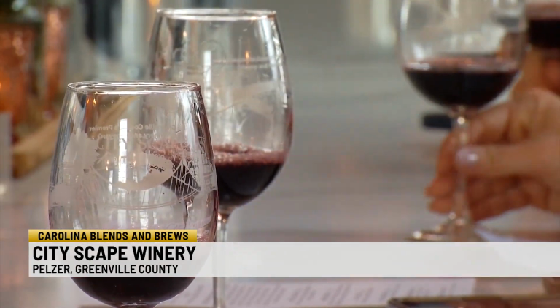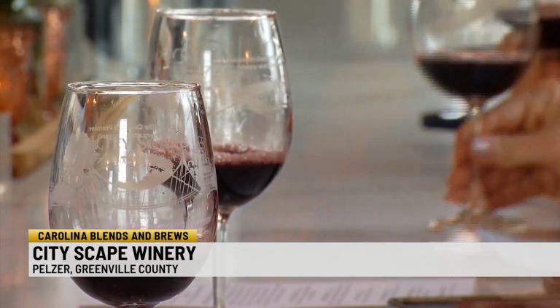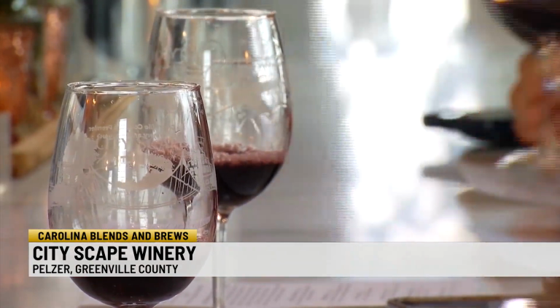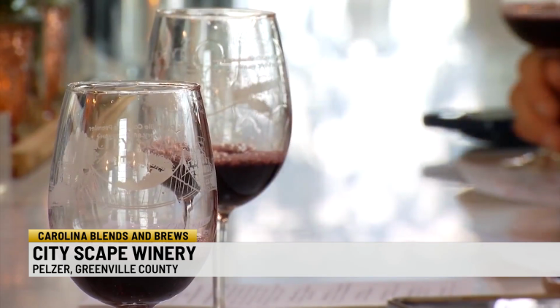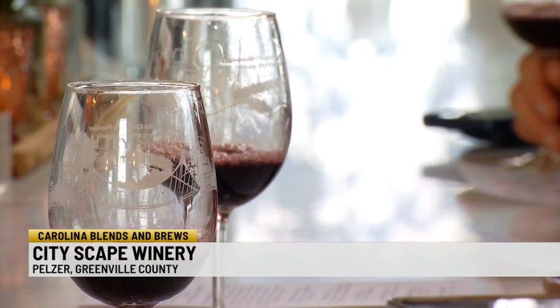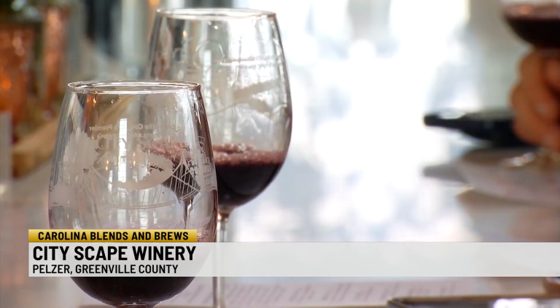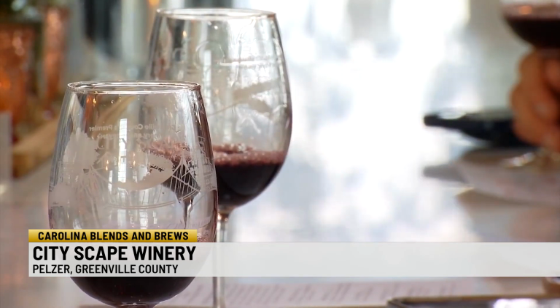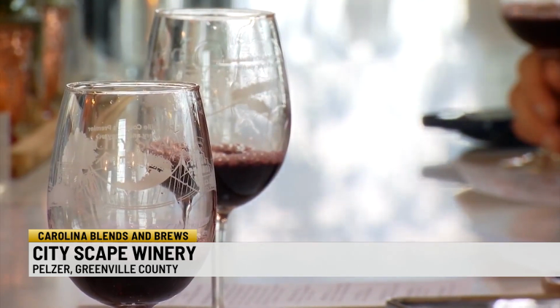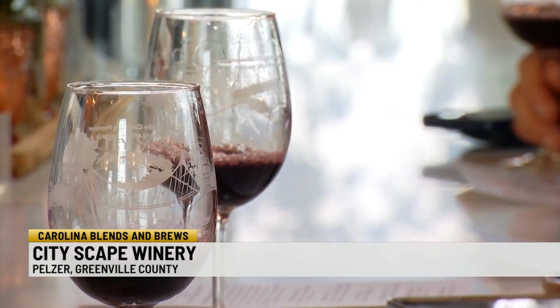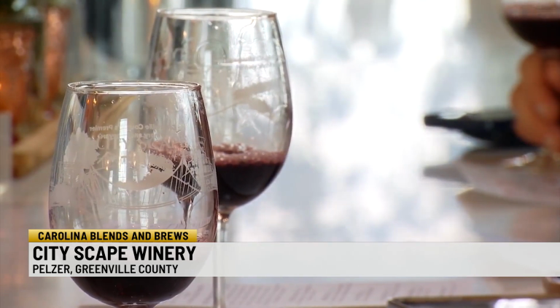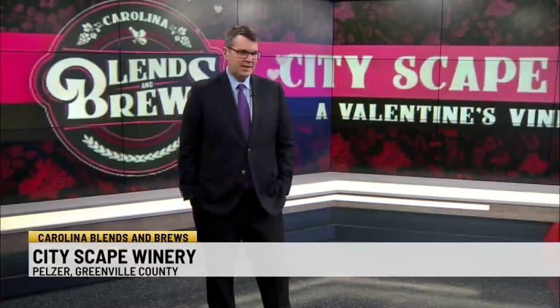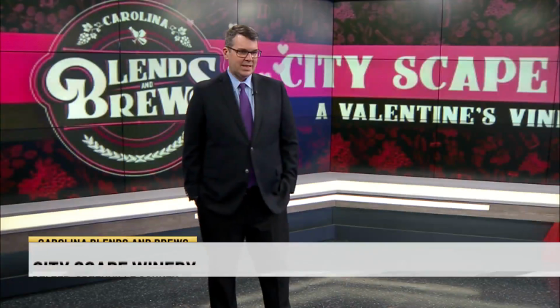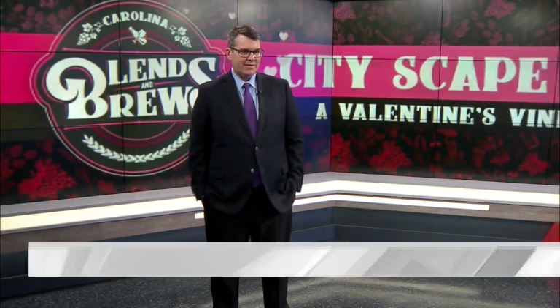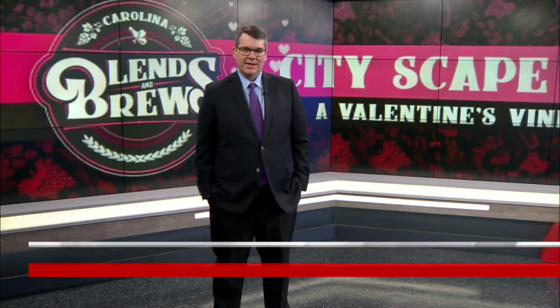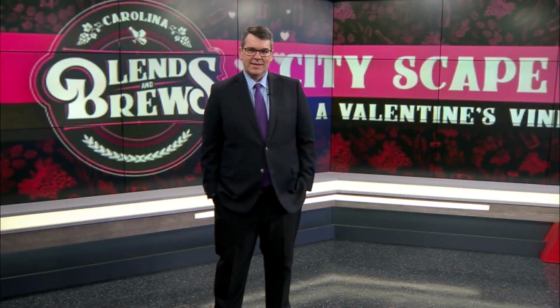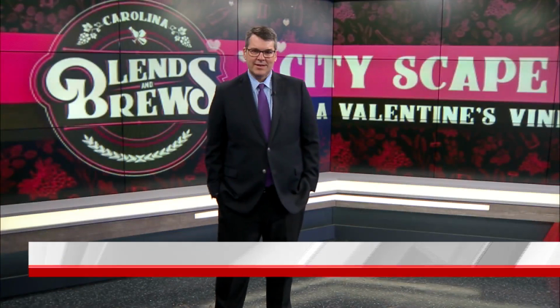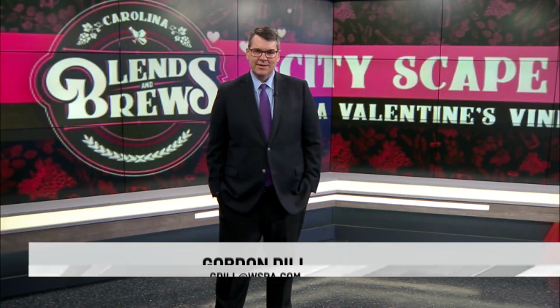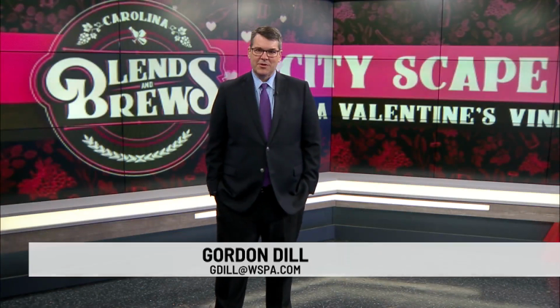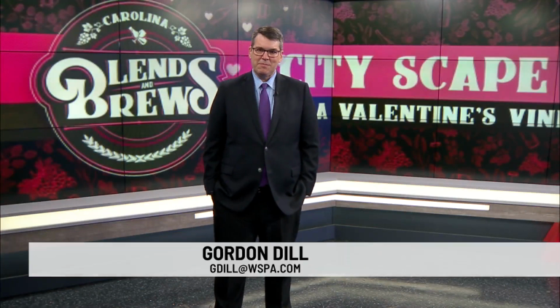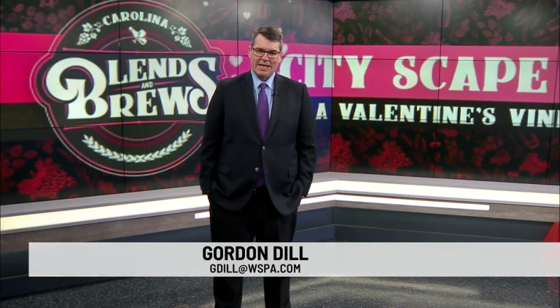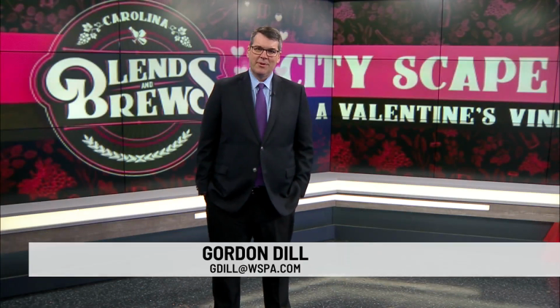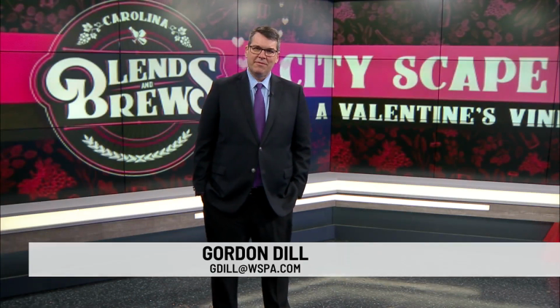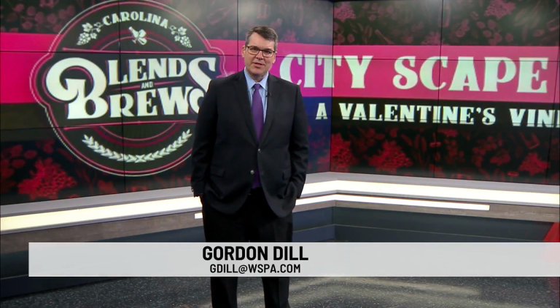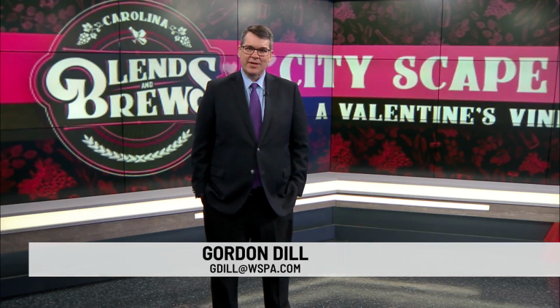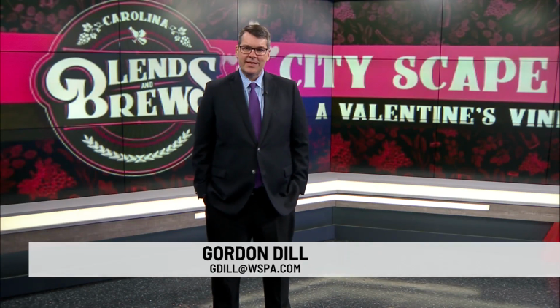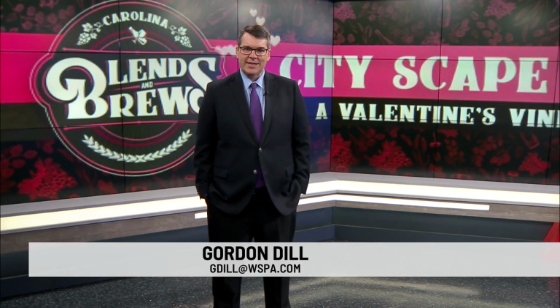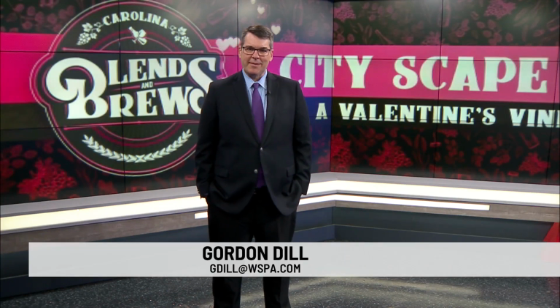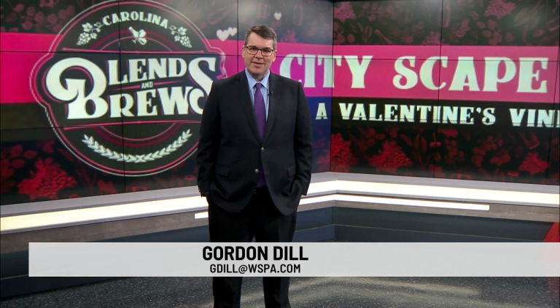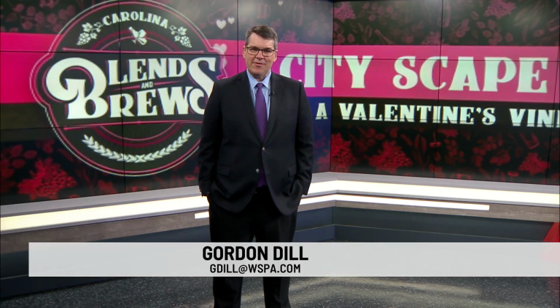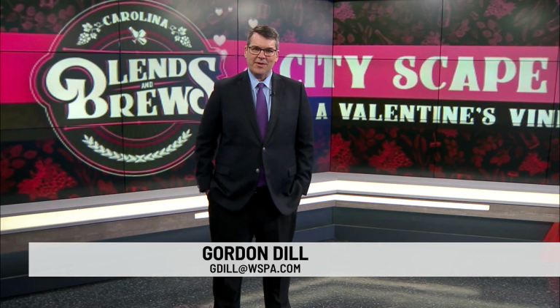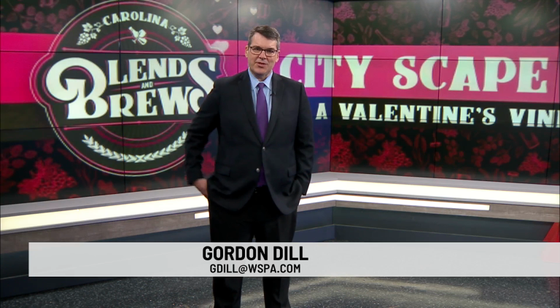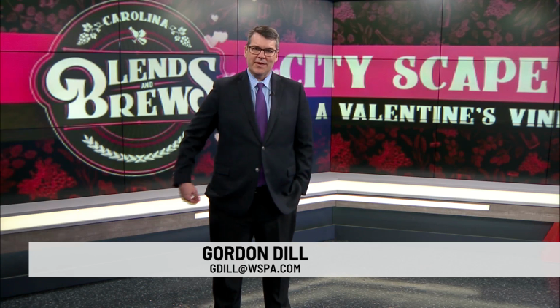Enjoy responsibly. Confident that's the first pig we've featured in this segment.